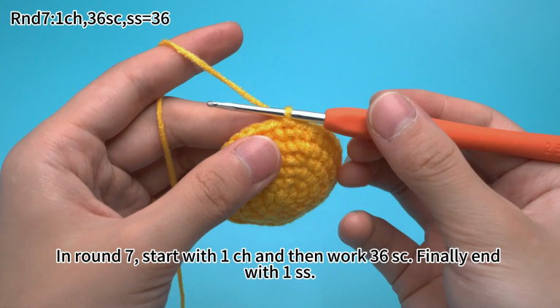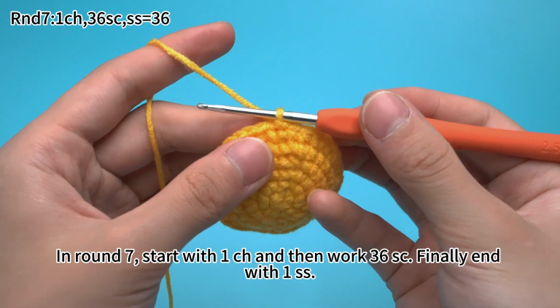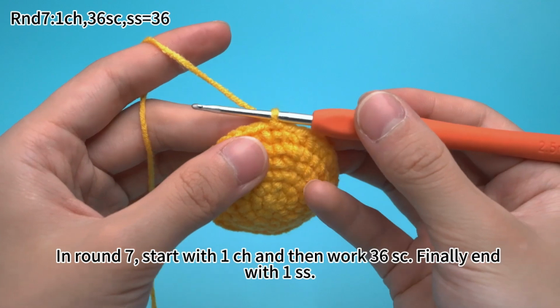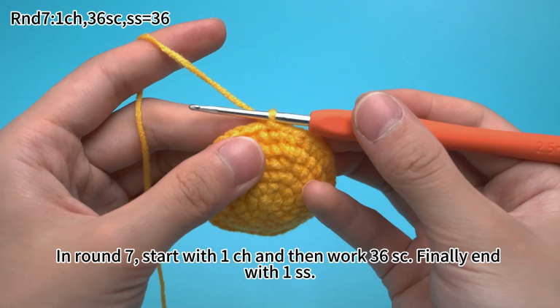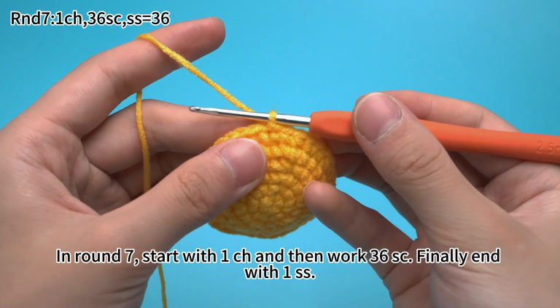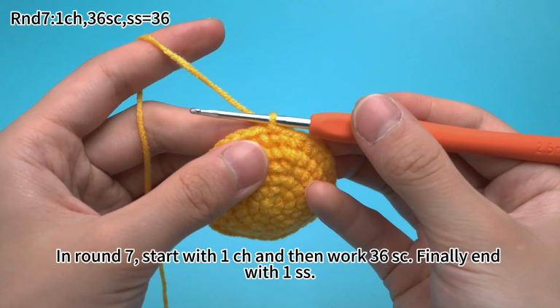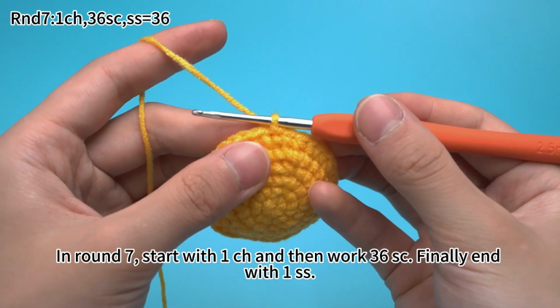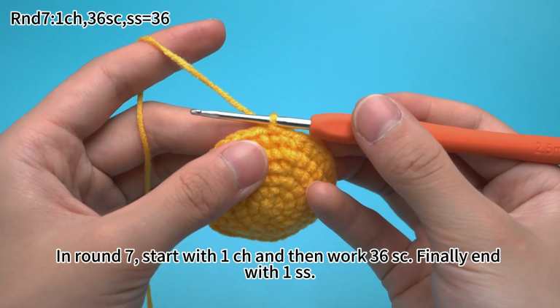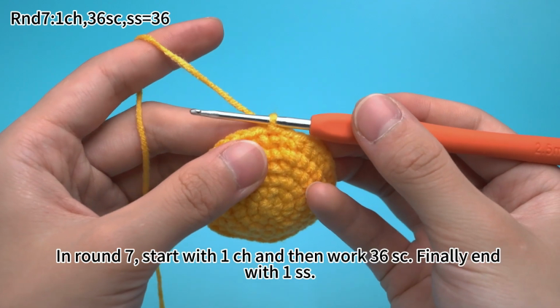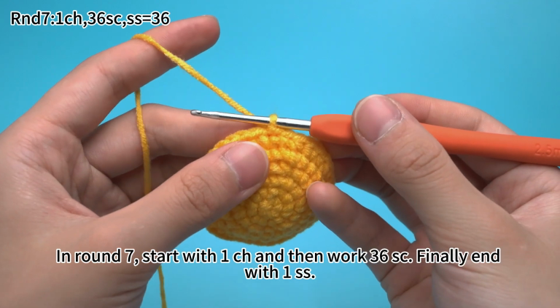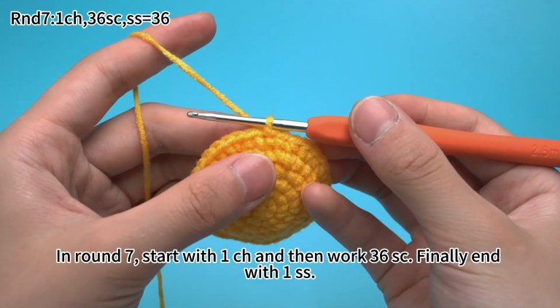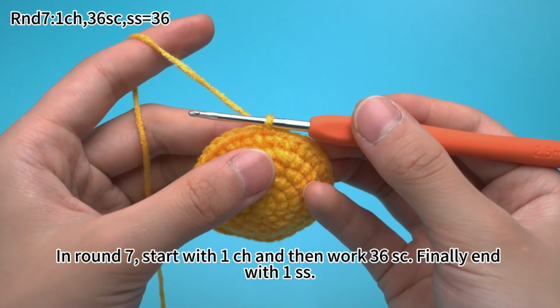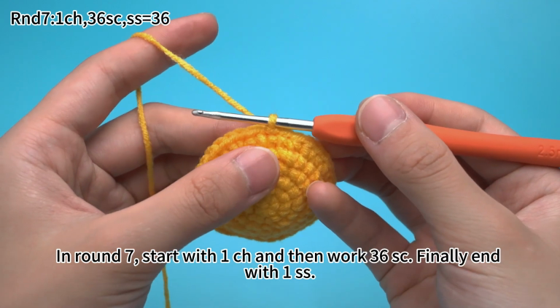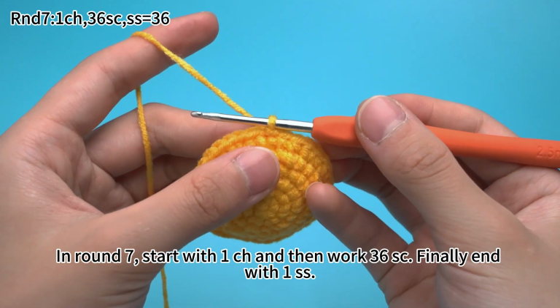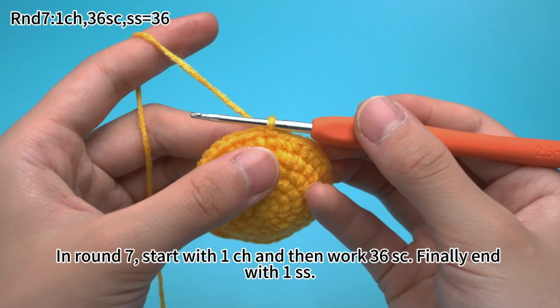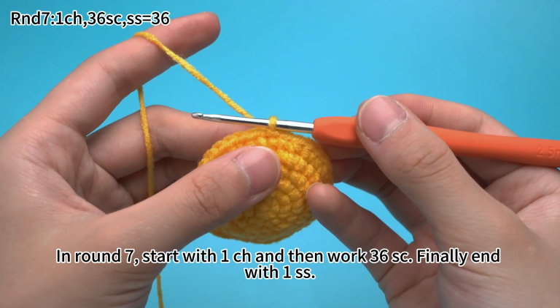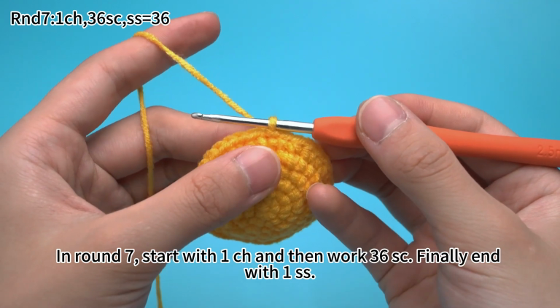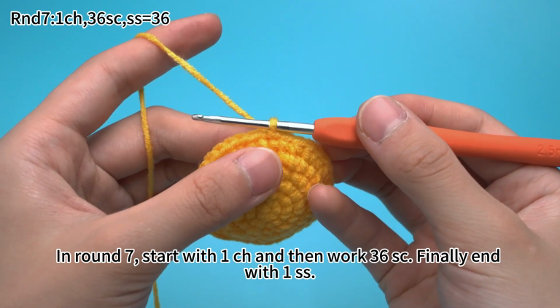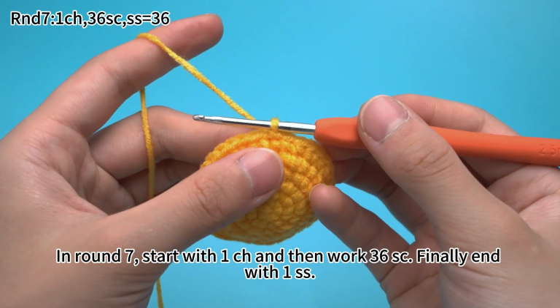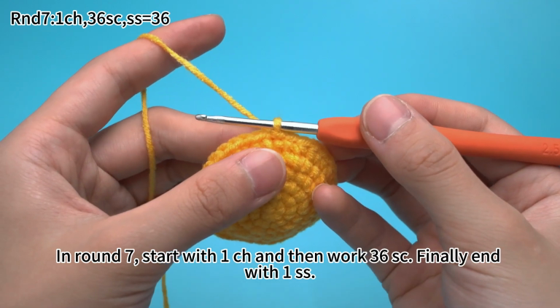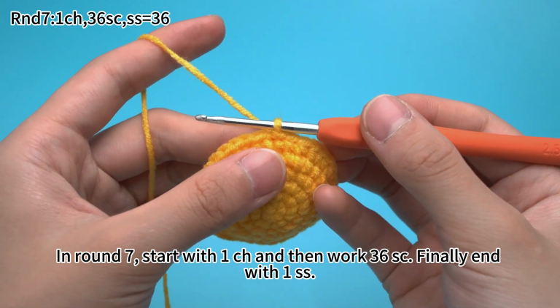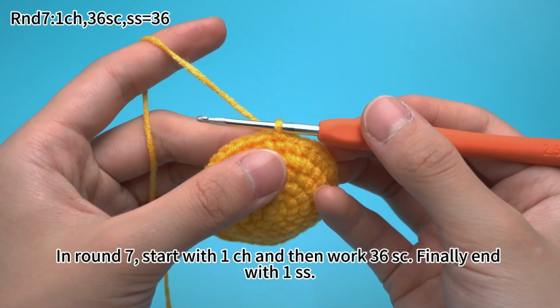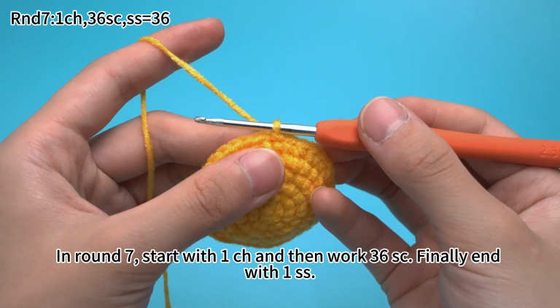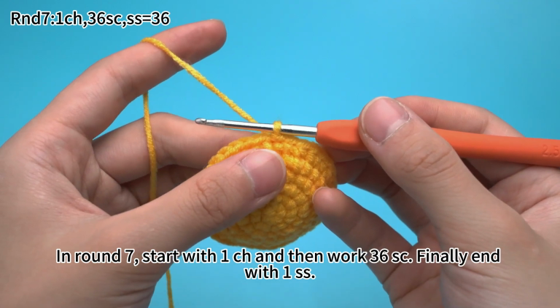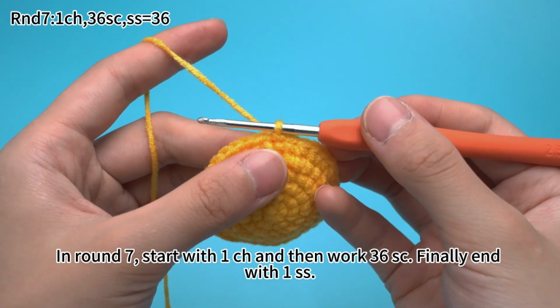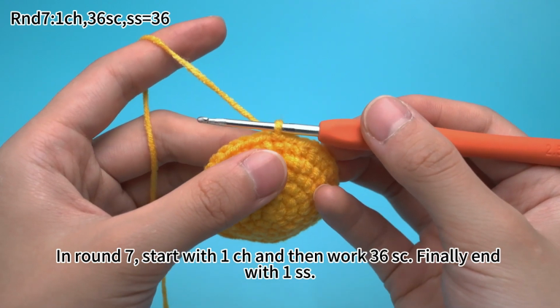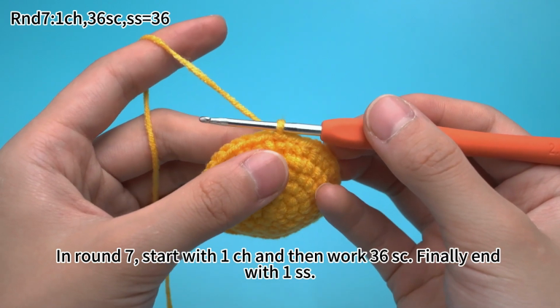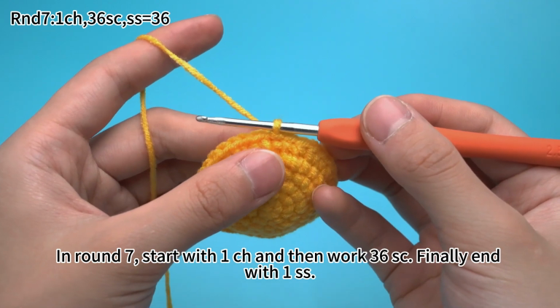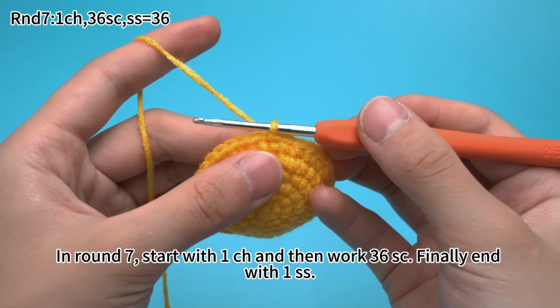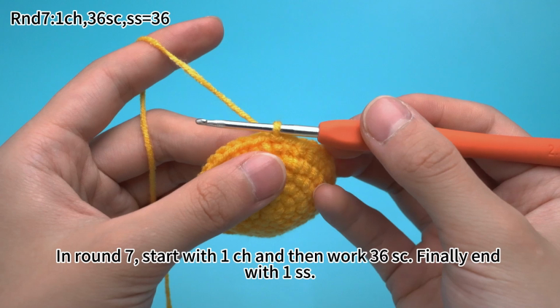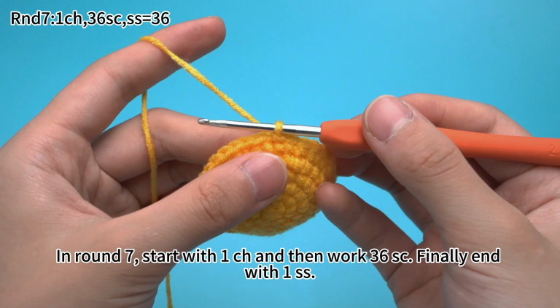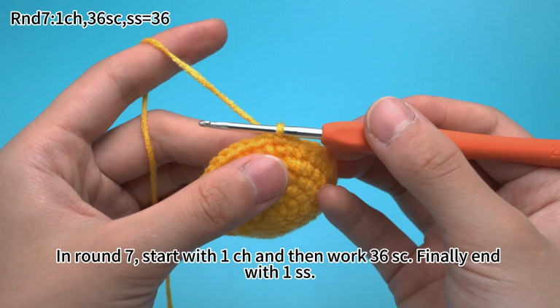In round 7, start with 1 chain stitch, and then work 36 single crochets. Finally, end with 1 slip stitch.